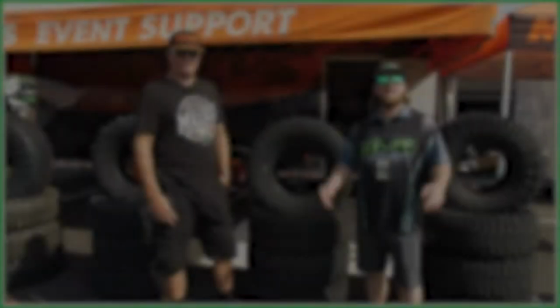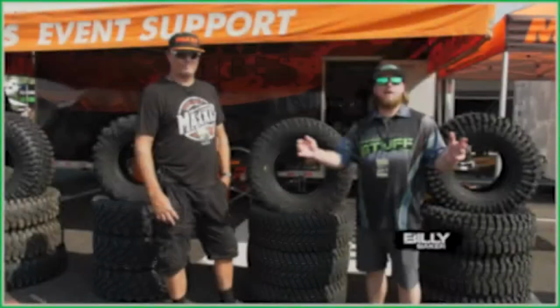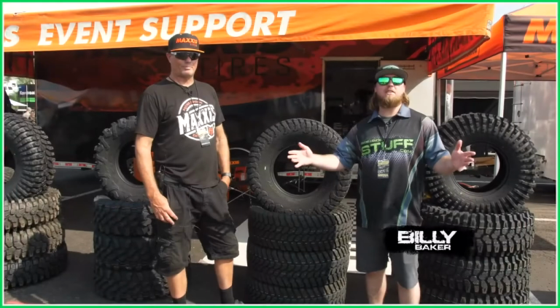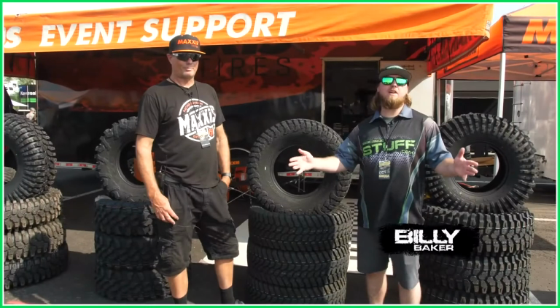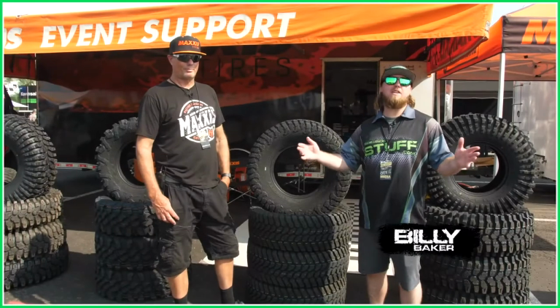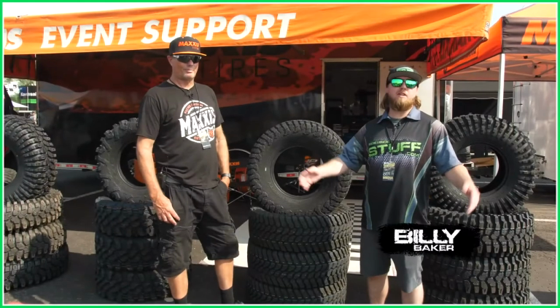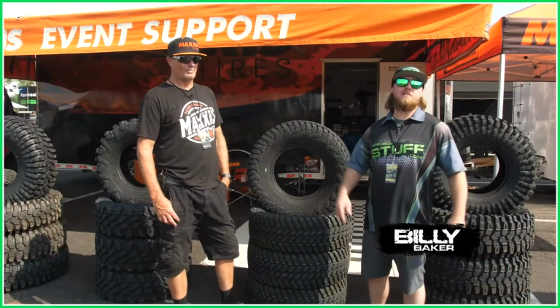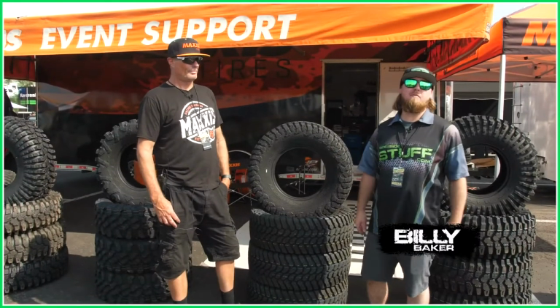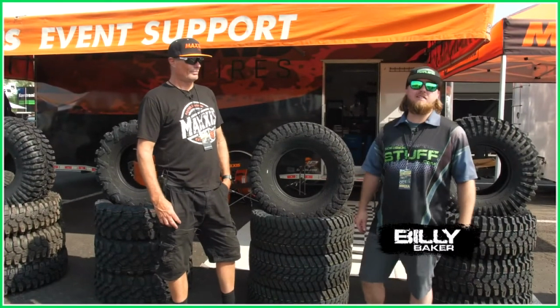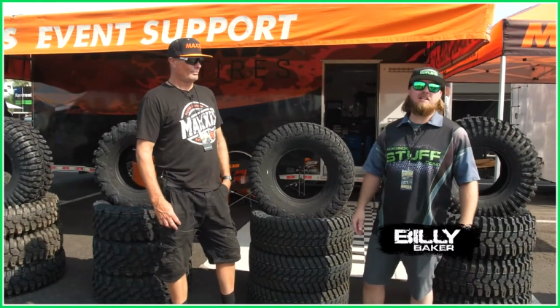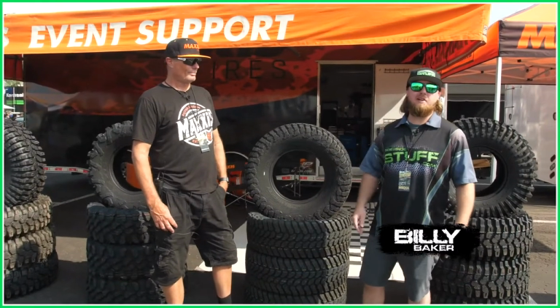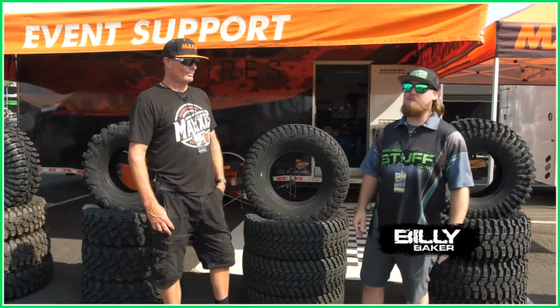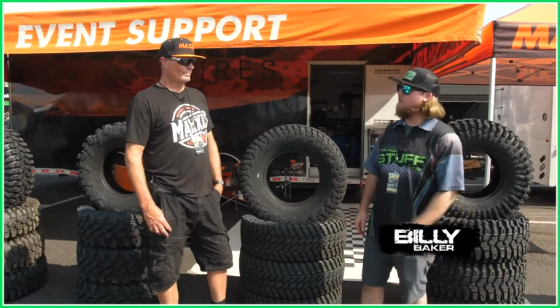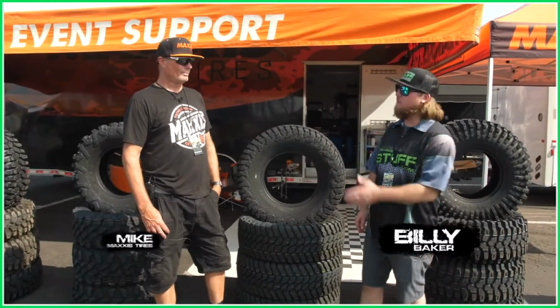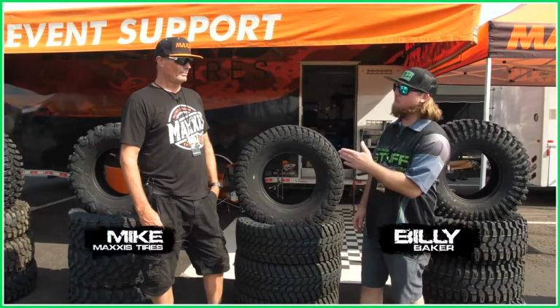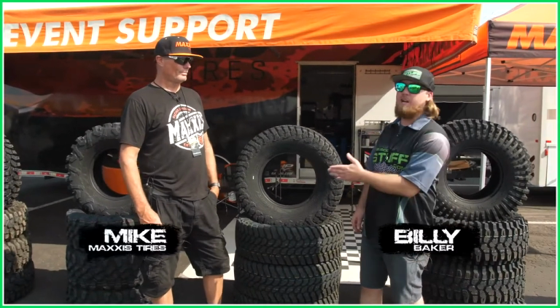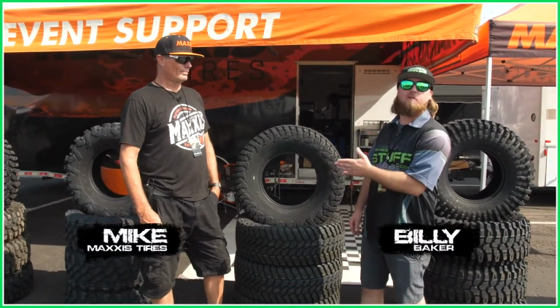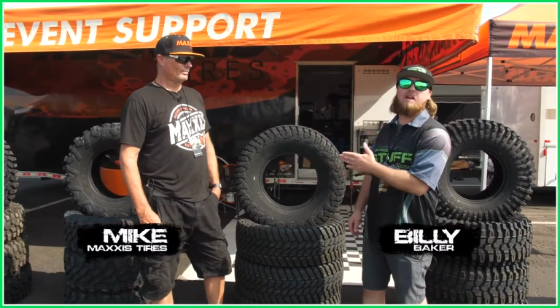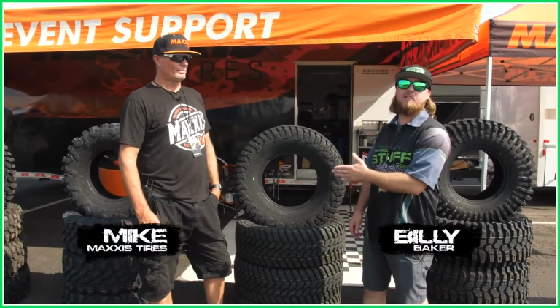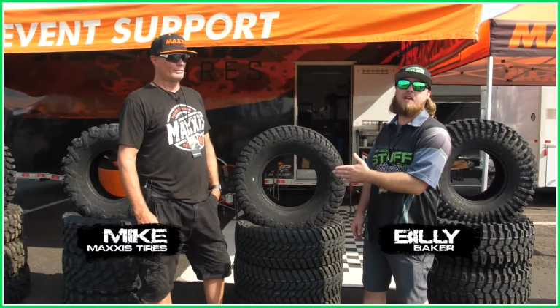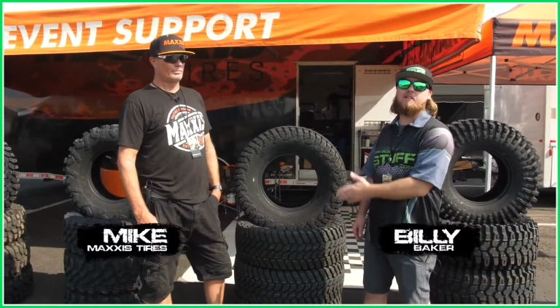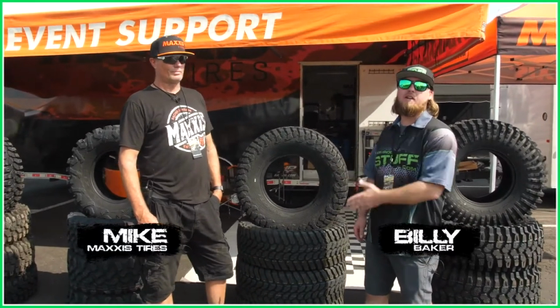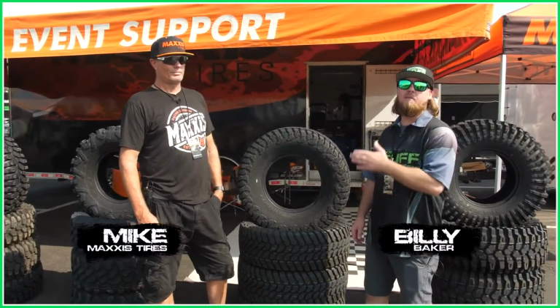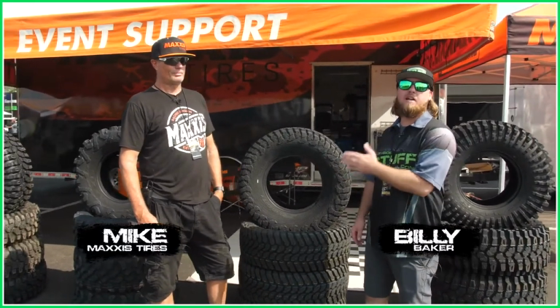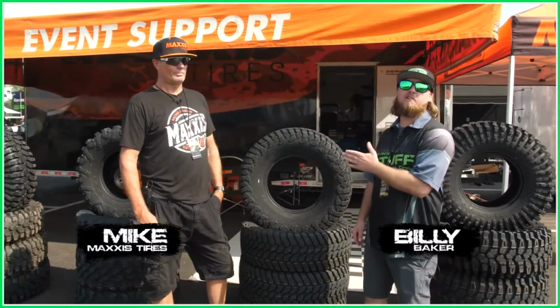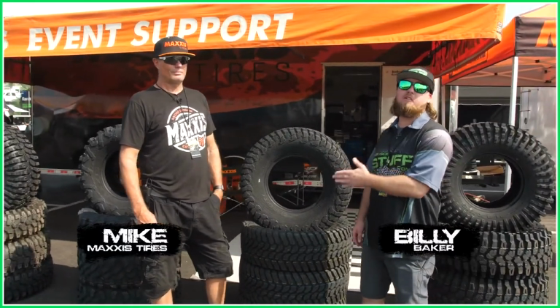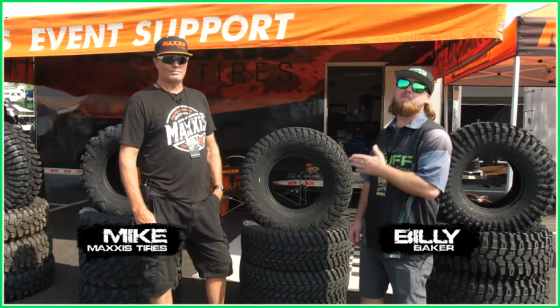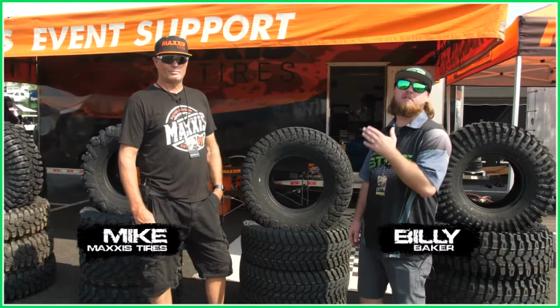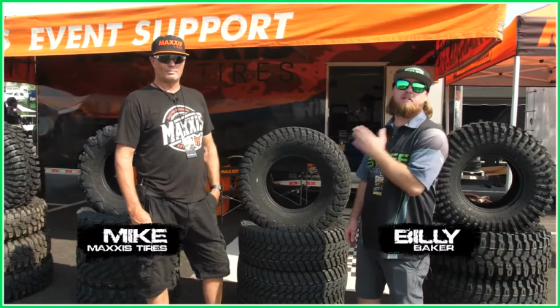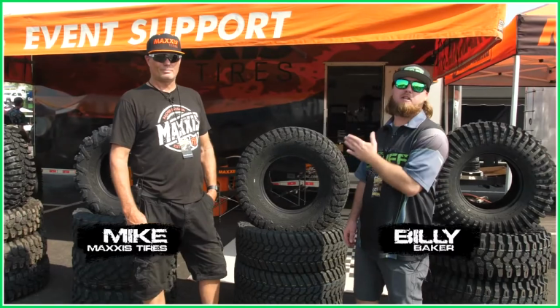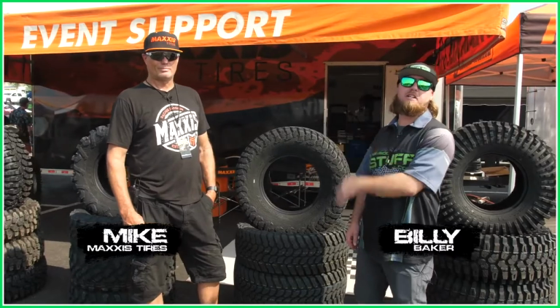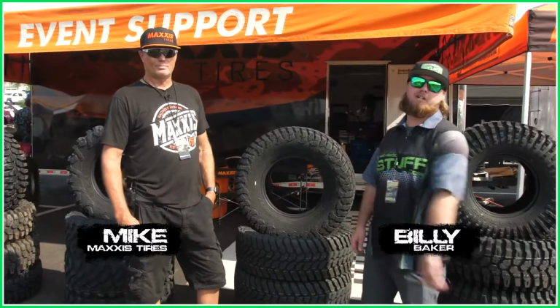Hey, what's up guys? Billy with Side-by-Side Stuff. I'm here with Mike from Maxxis Tires, and Mike's going to tell us about their Liberty Tire.